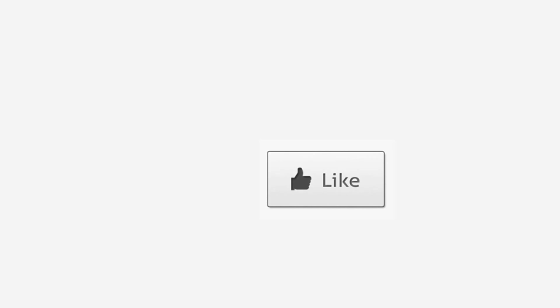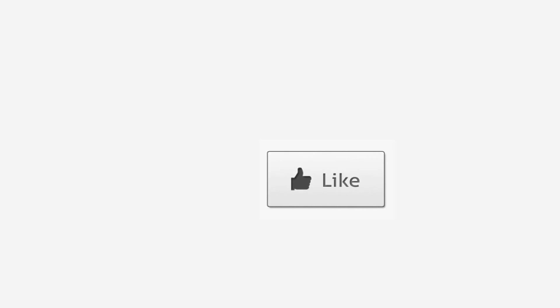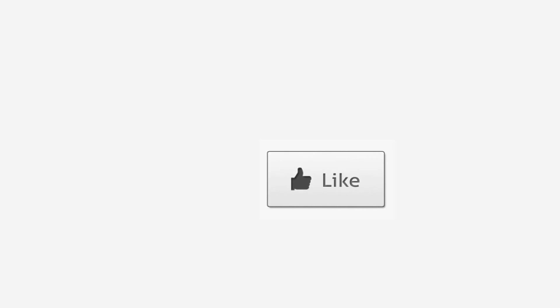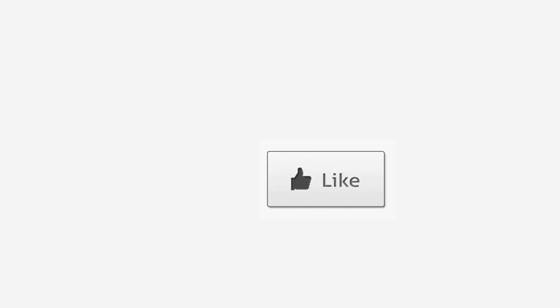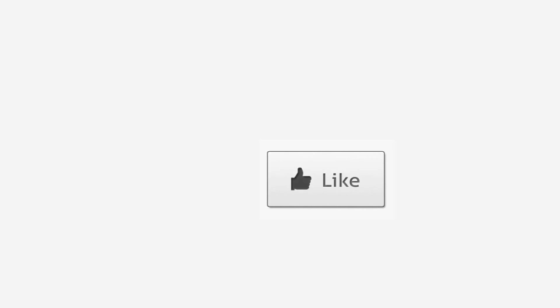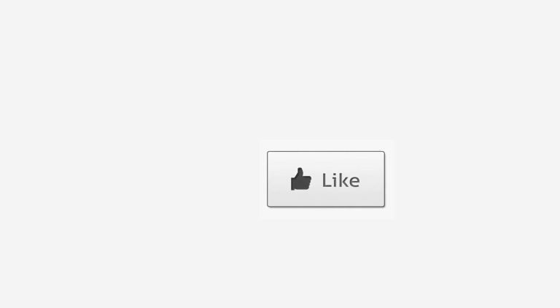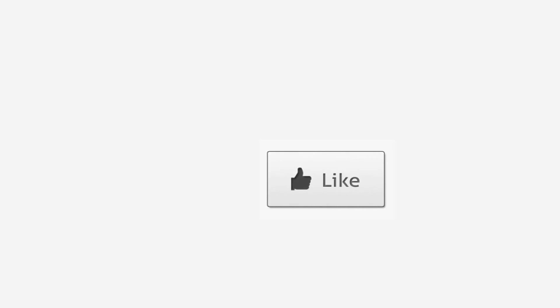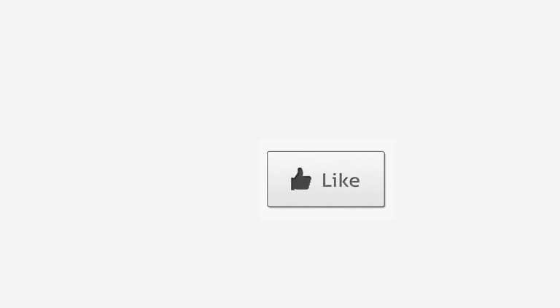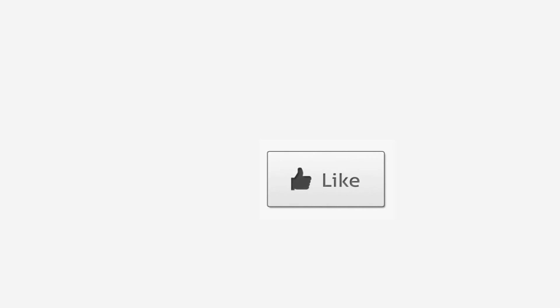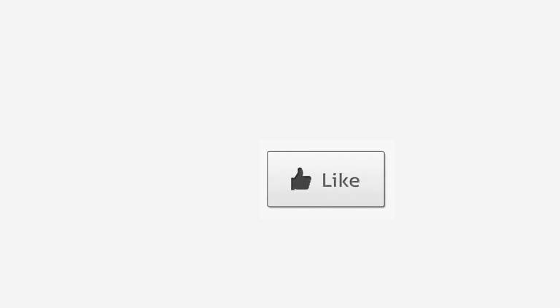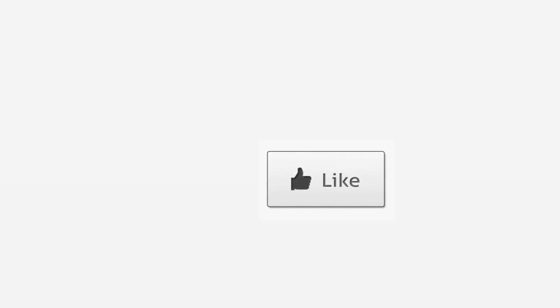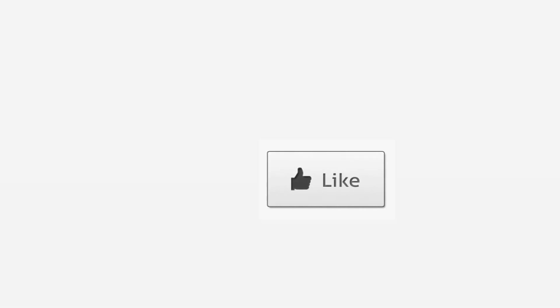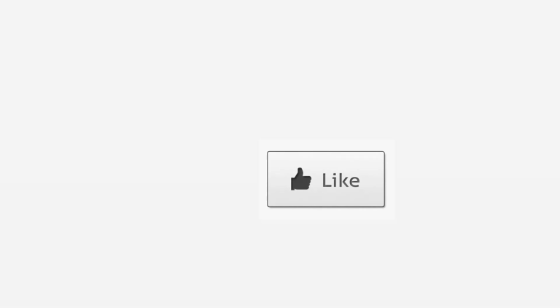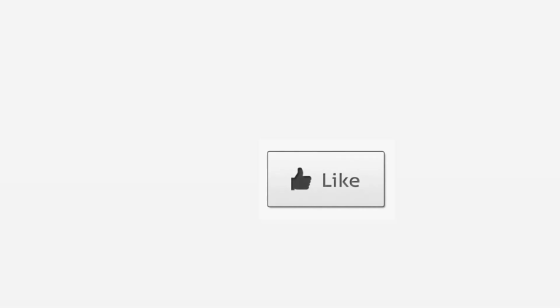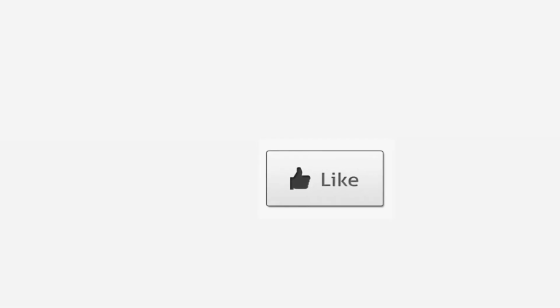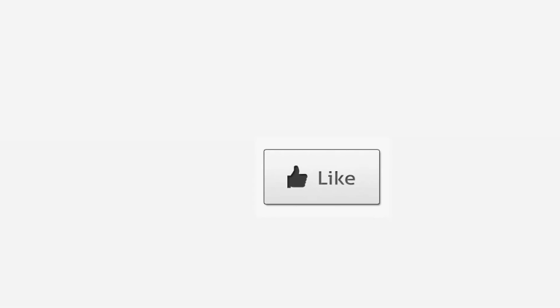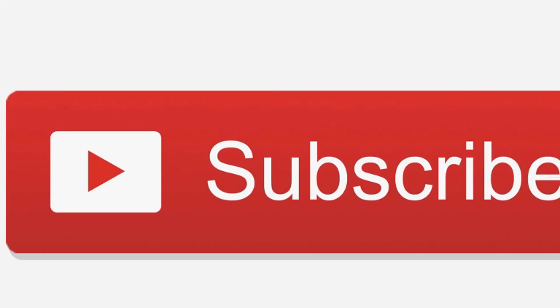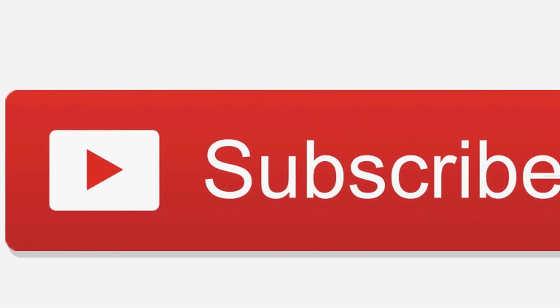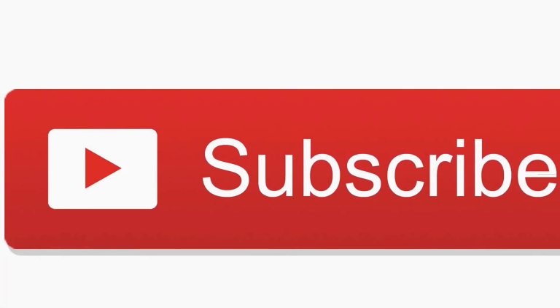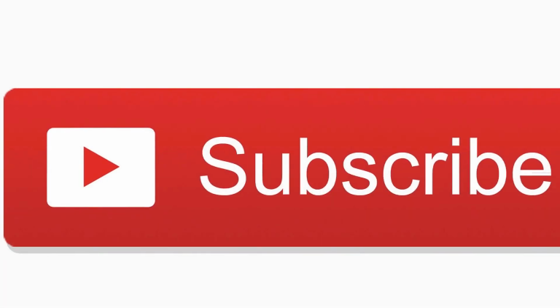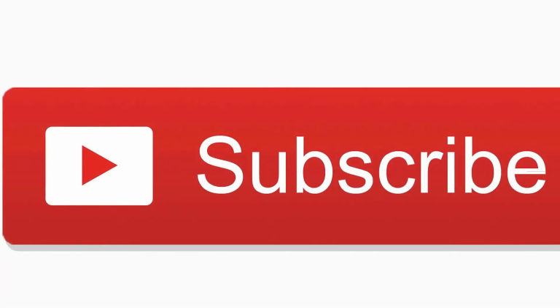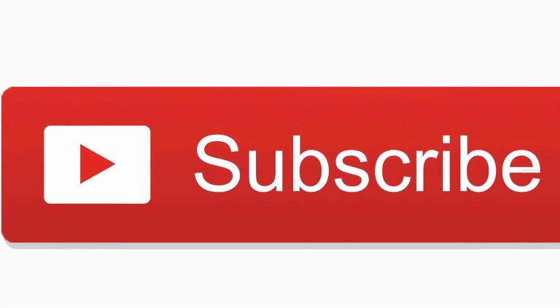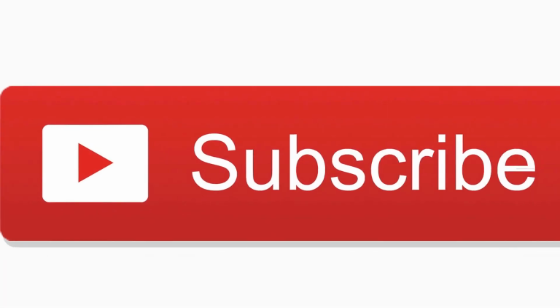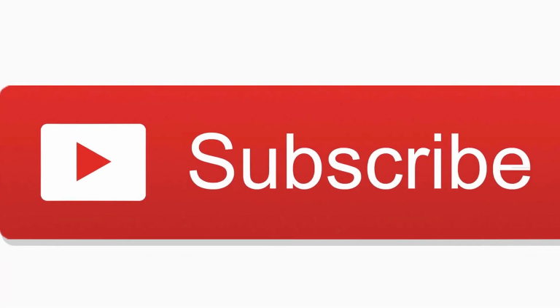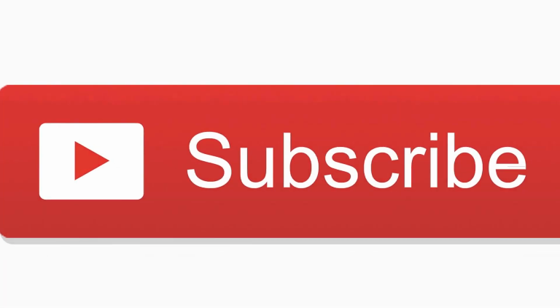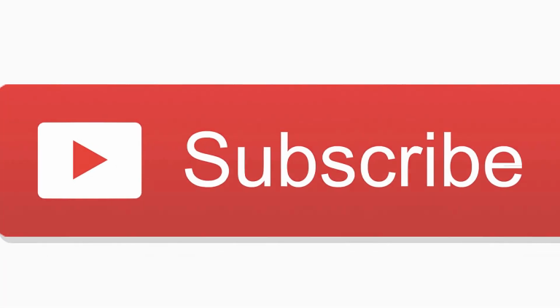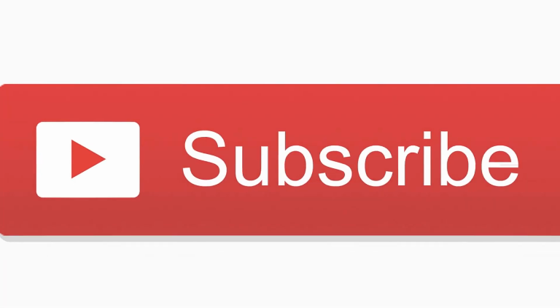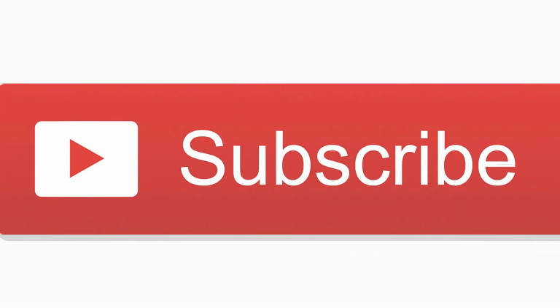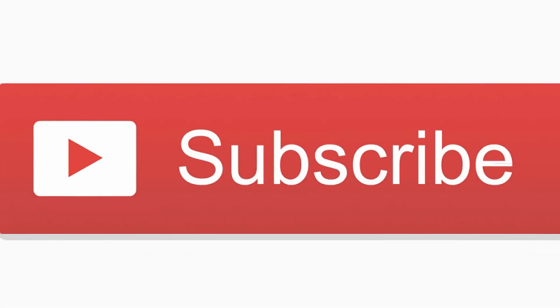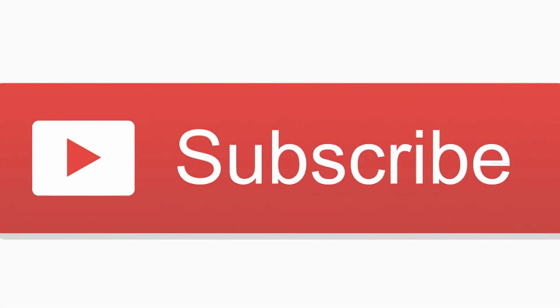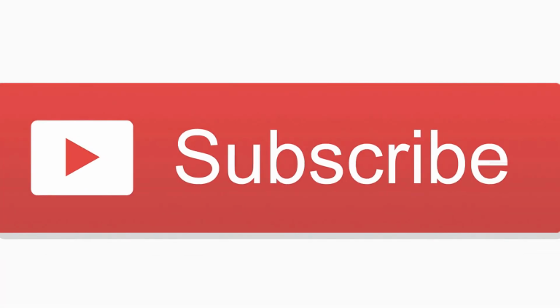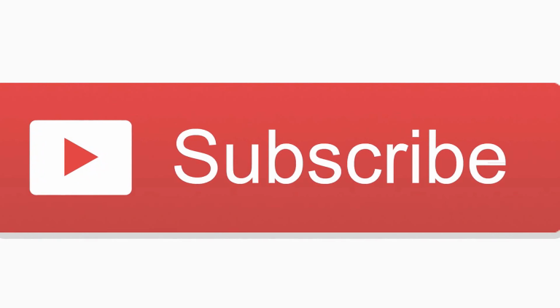If you enjoyed this video, please give us a thumbs up and hit the subscribe button for more related content.